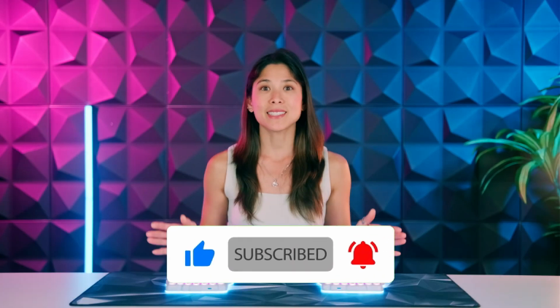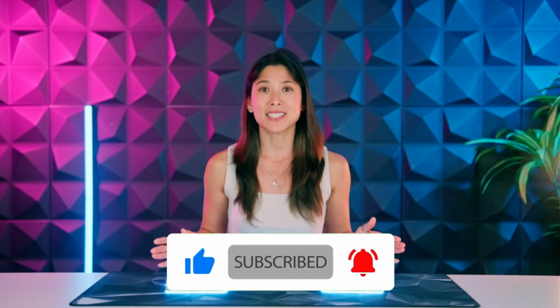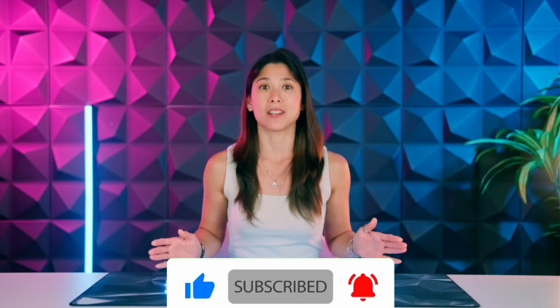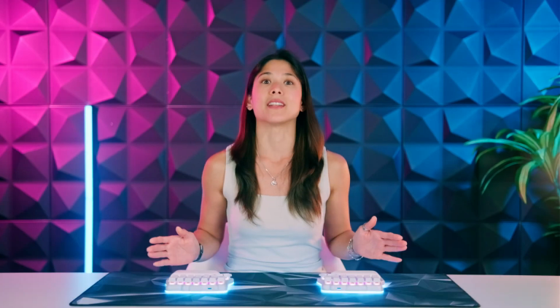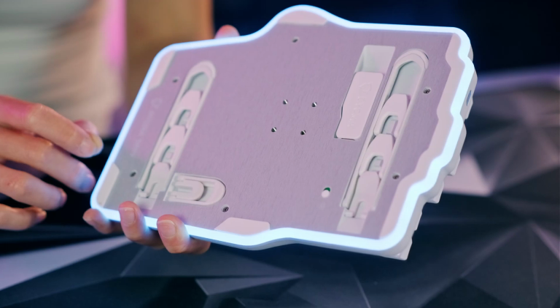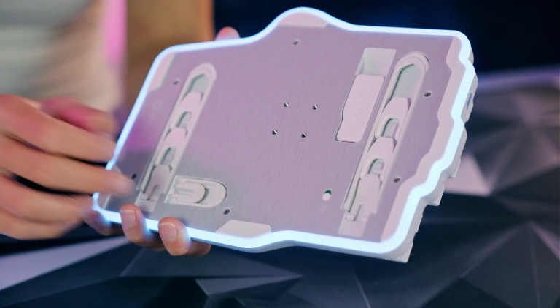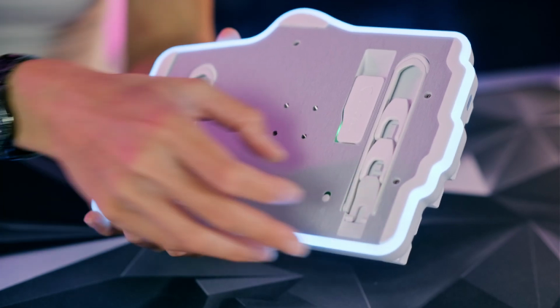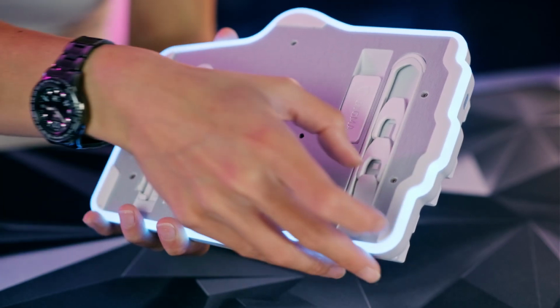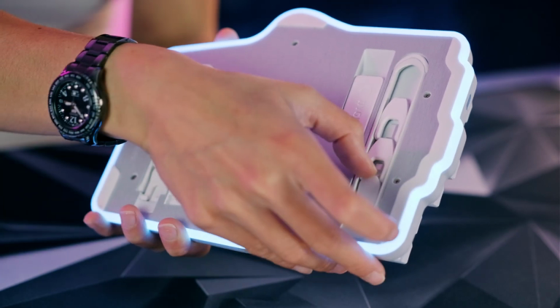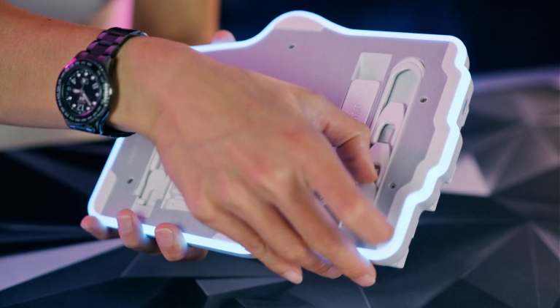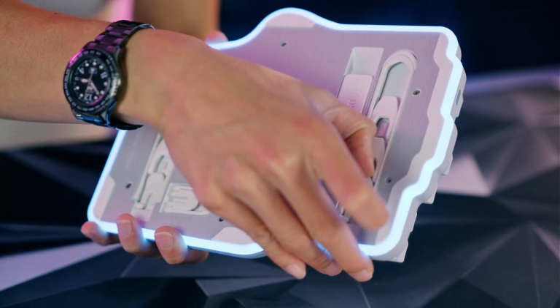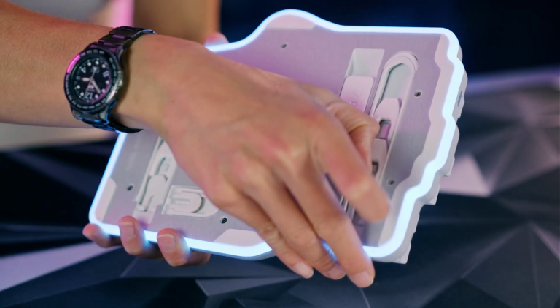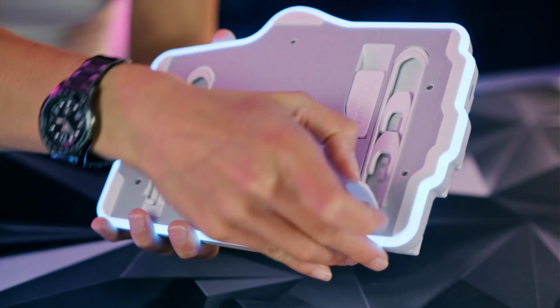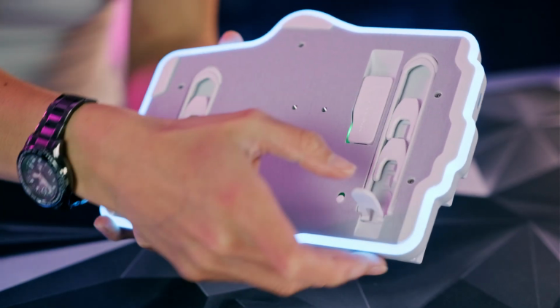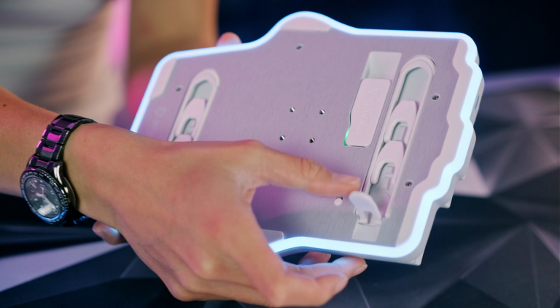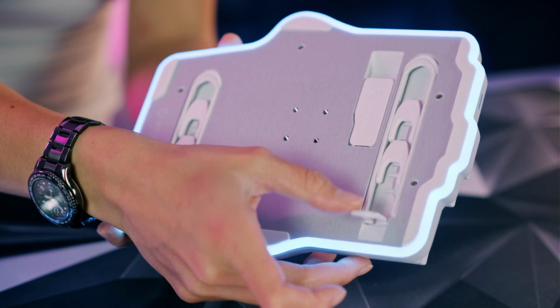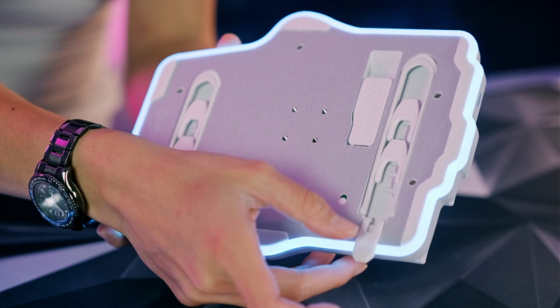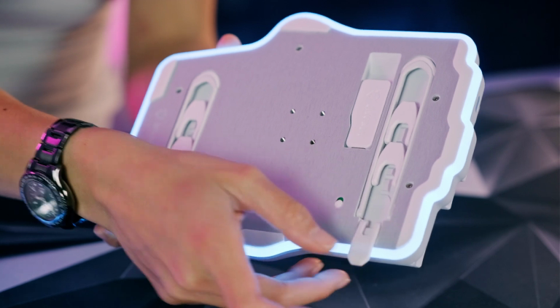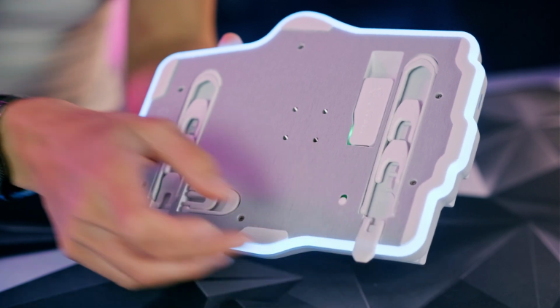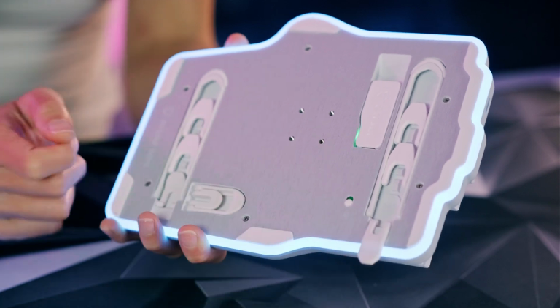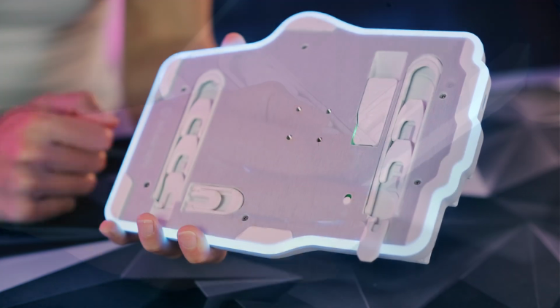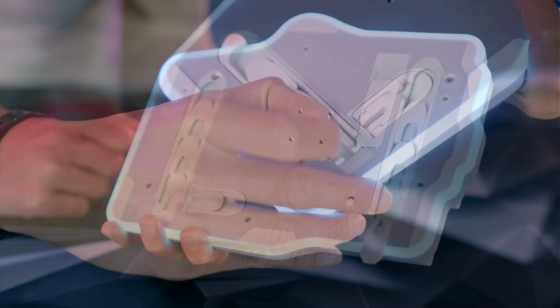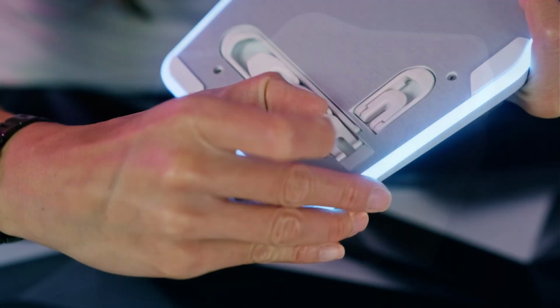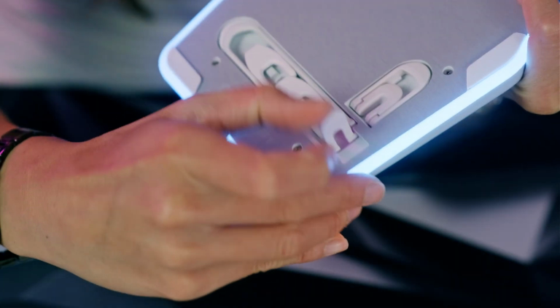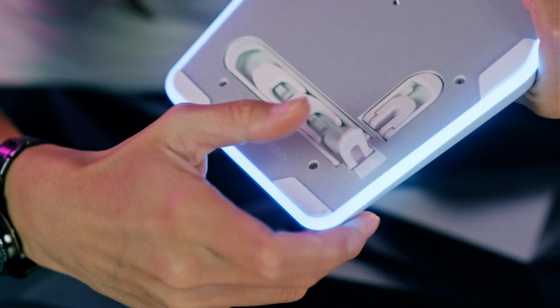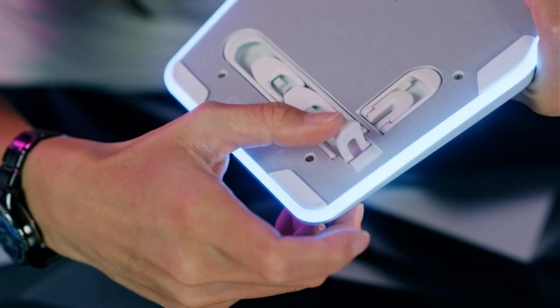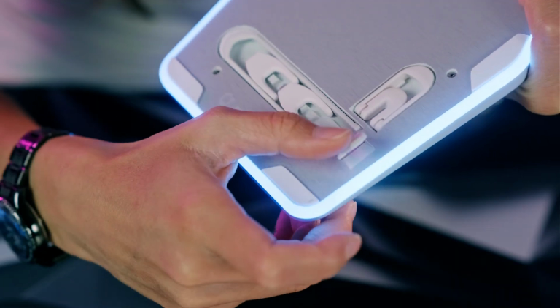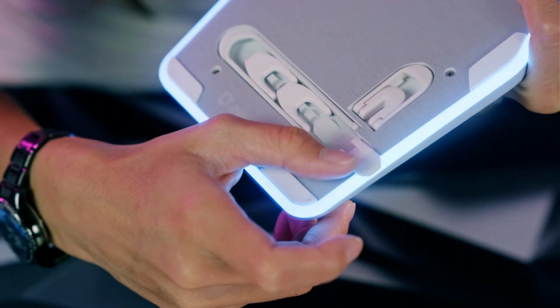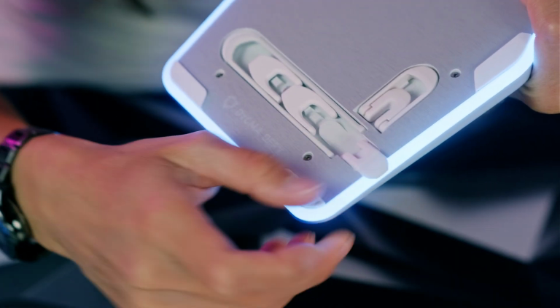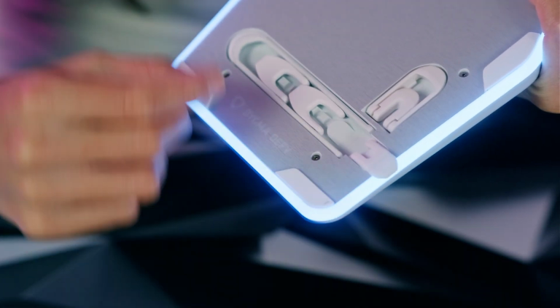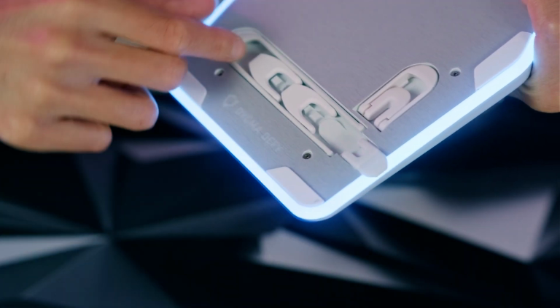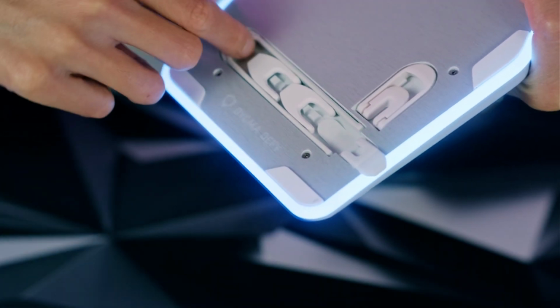Let's get started. First, we need to extend the side legs at the front and the back, which pop out quite nicely.